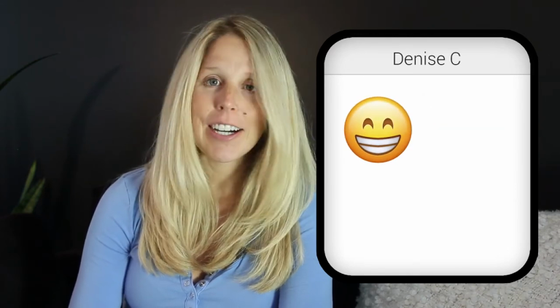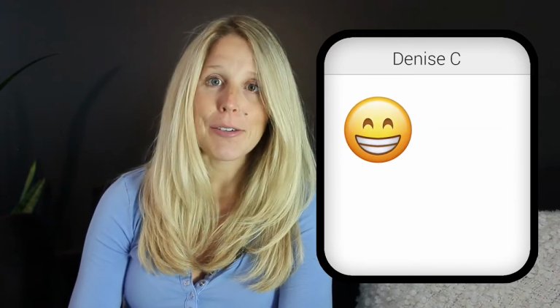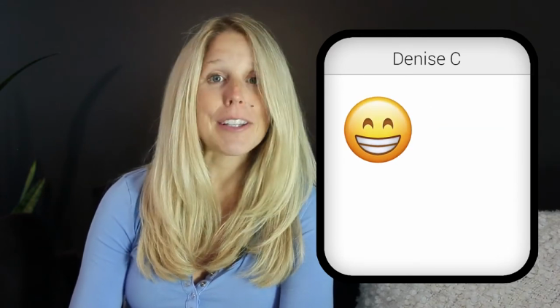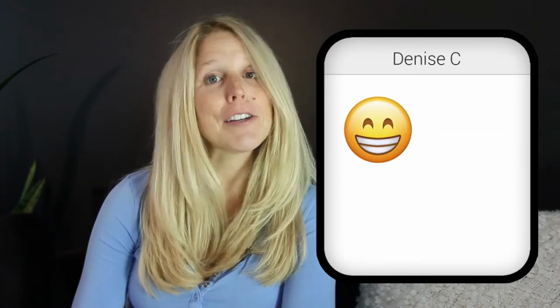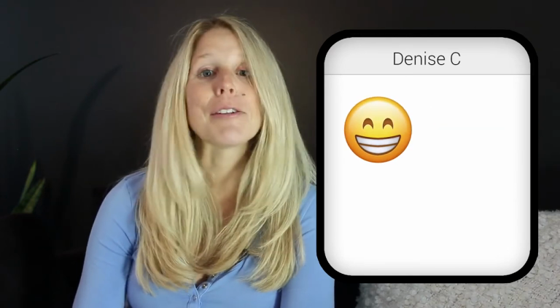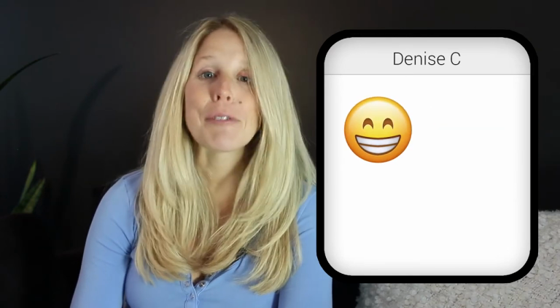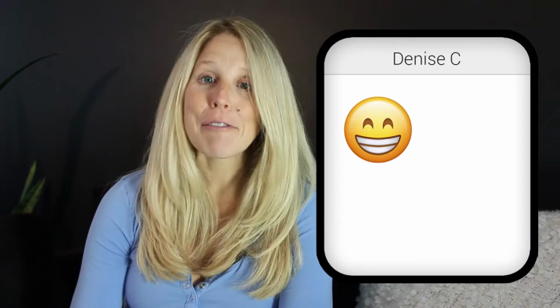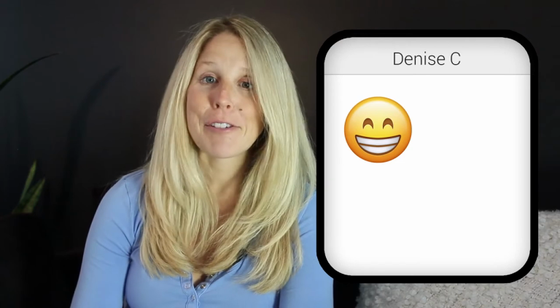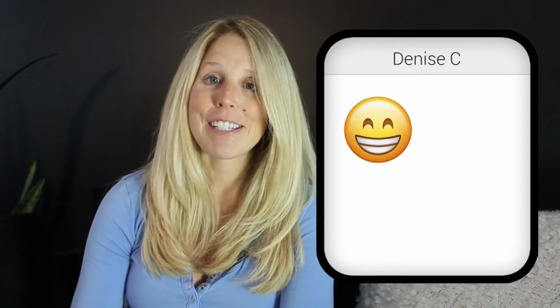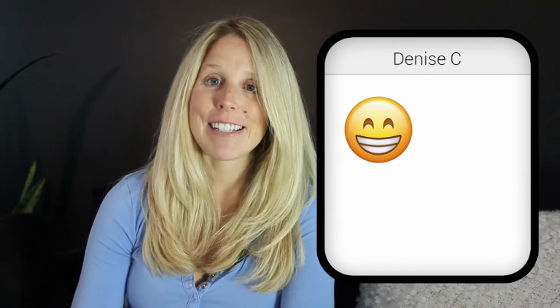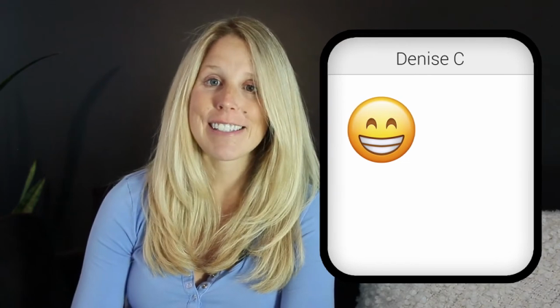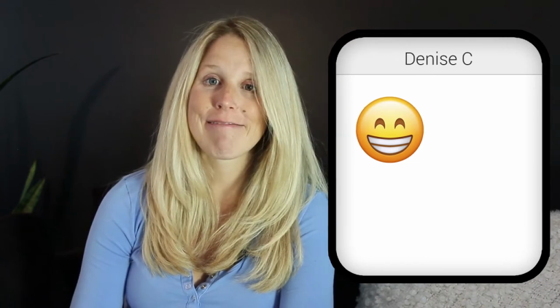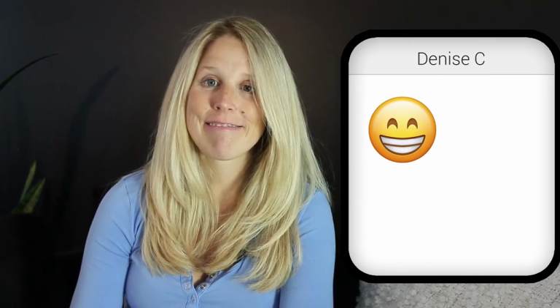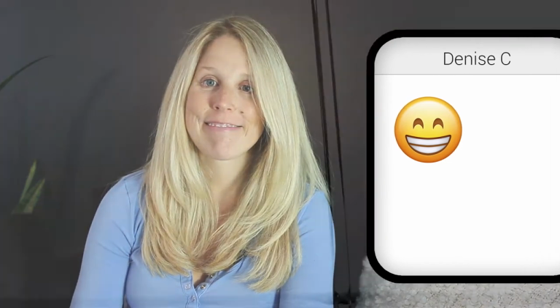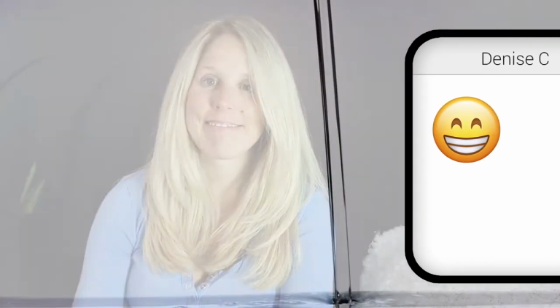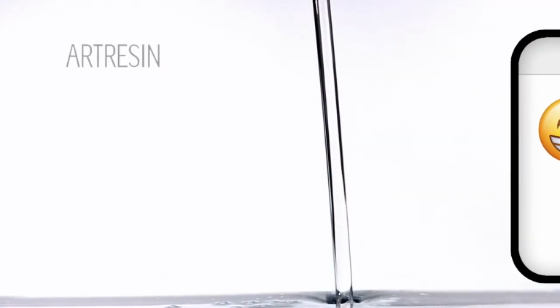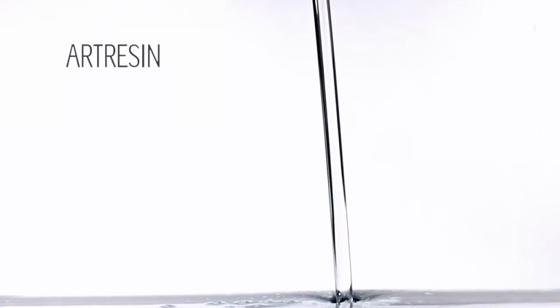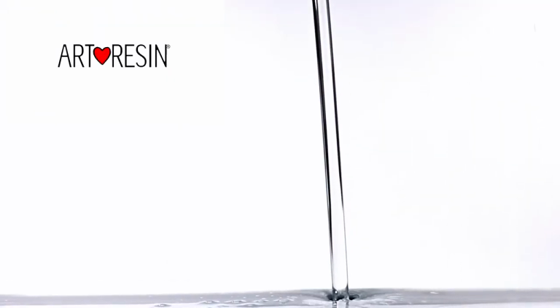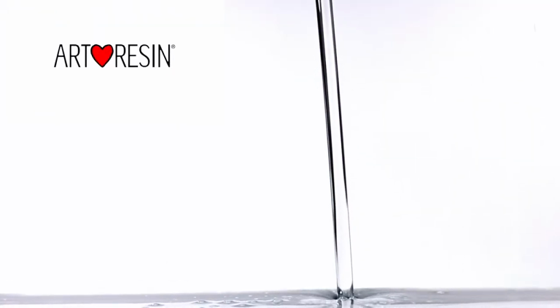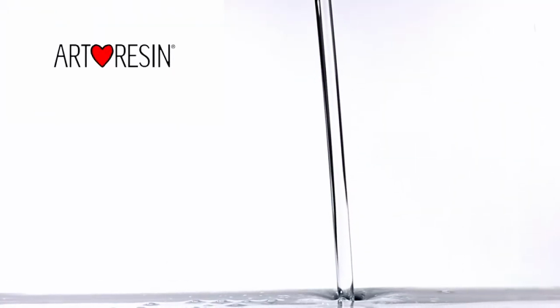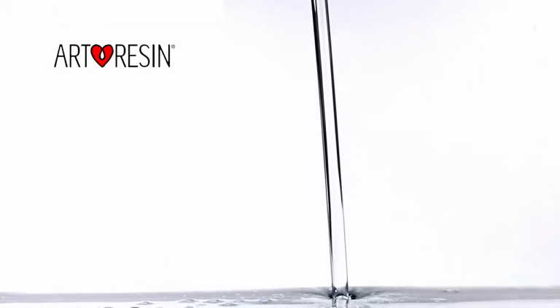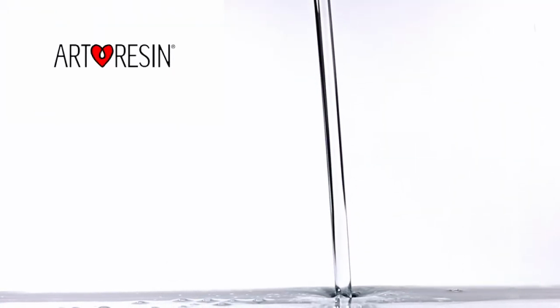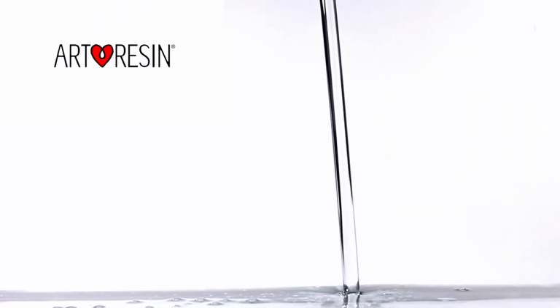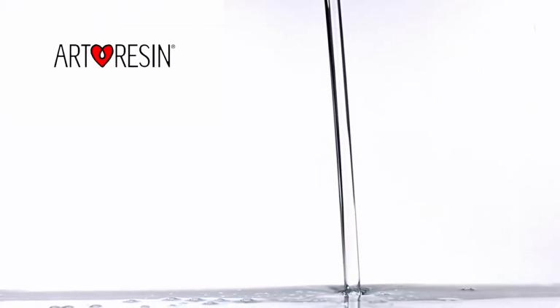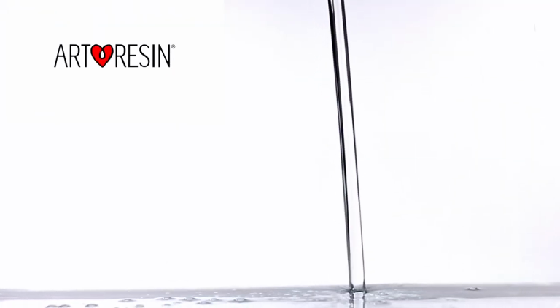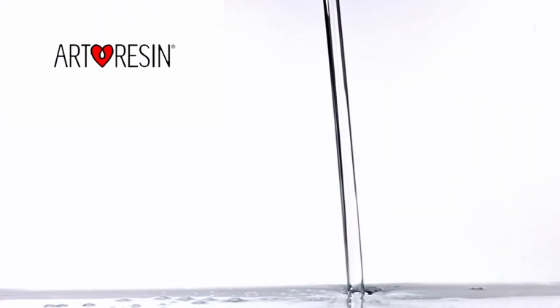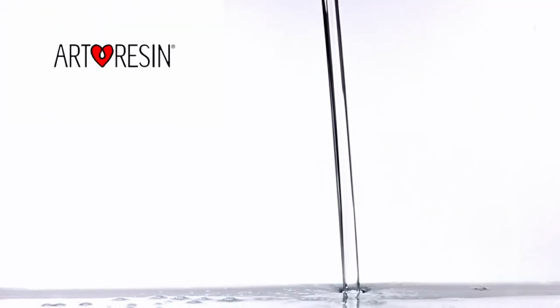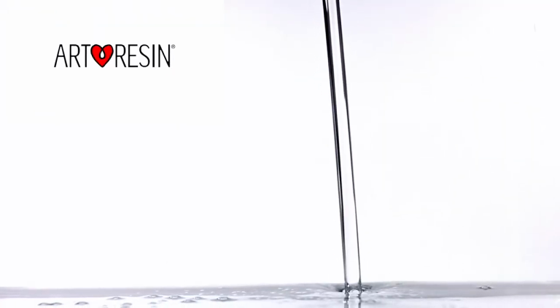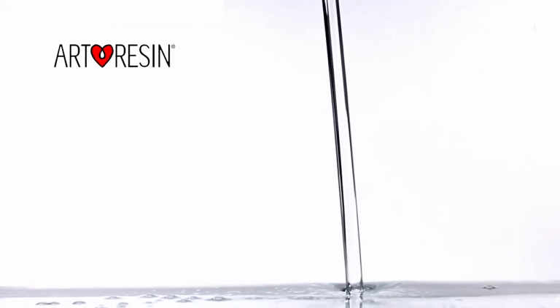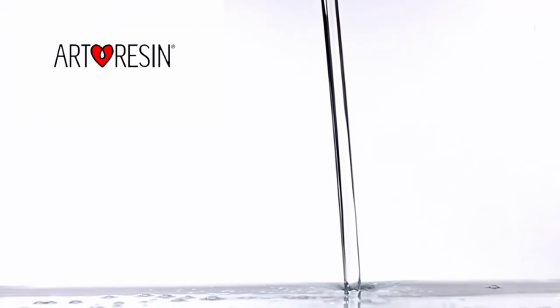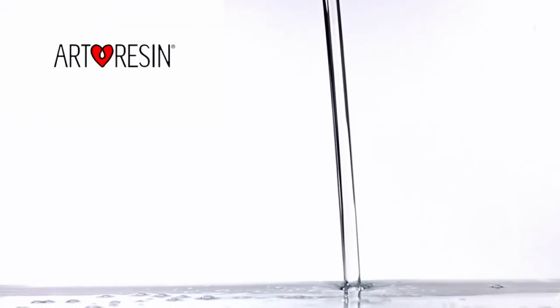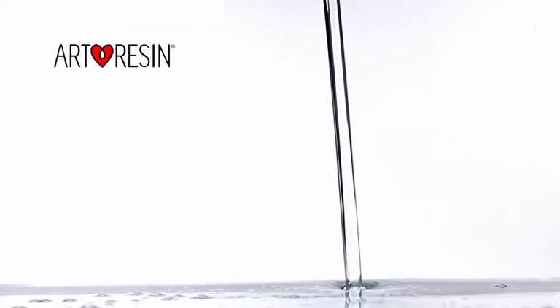Well, thank you for the great review, Denise. Thank you.